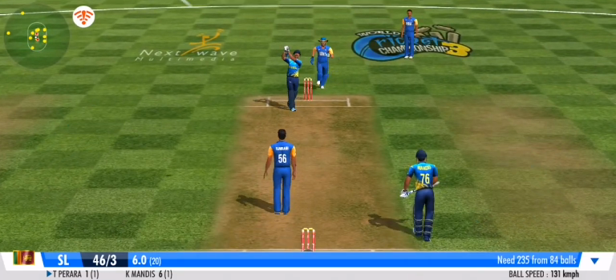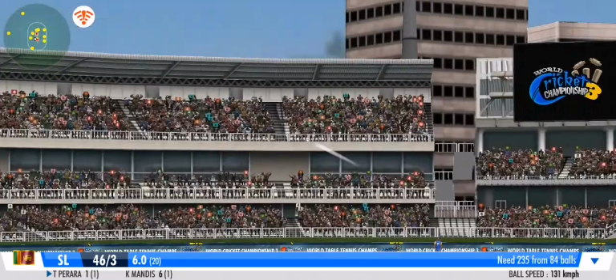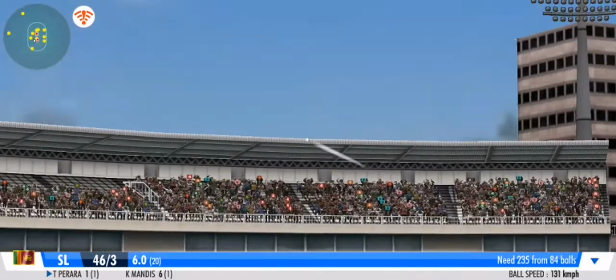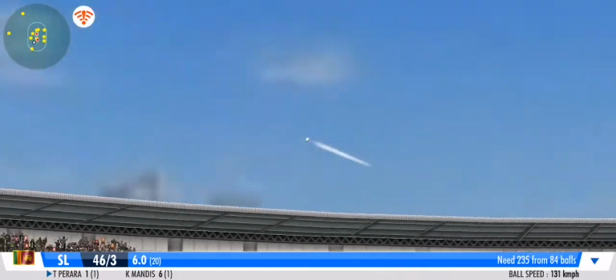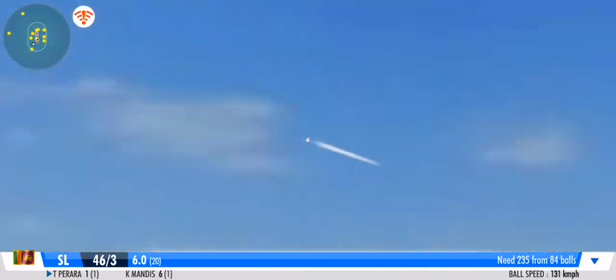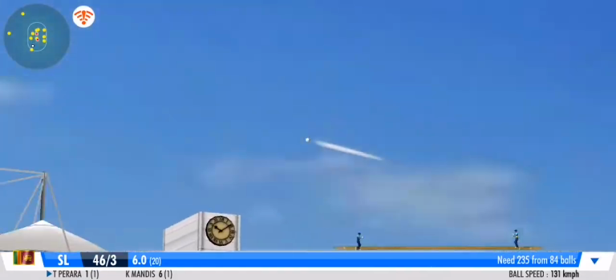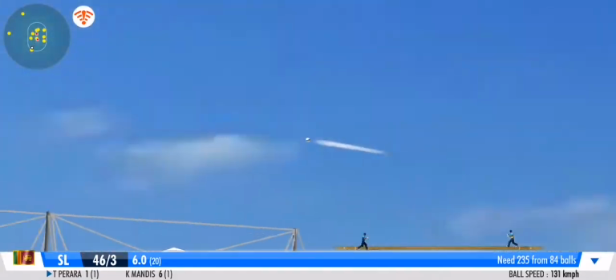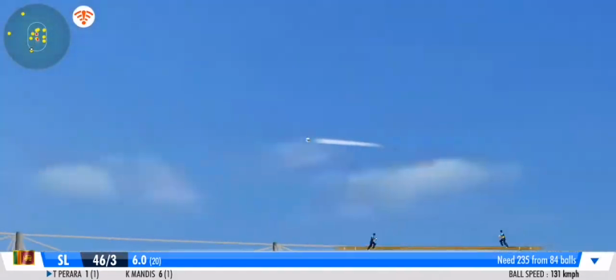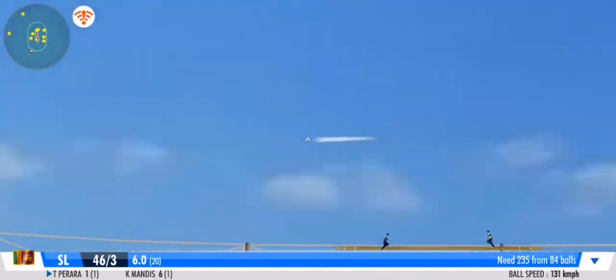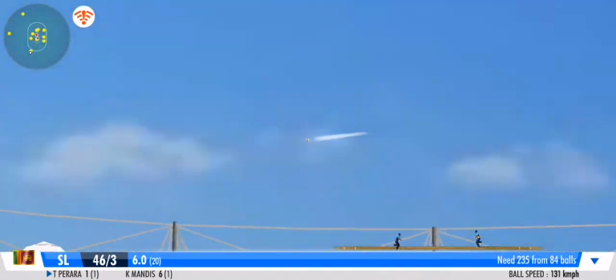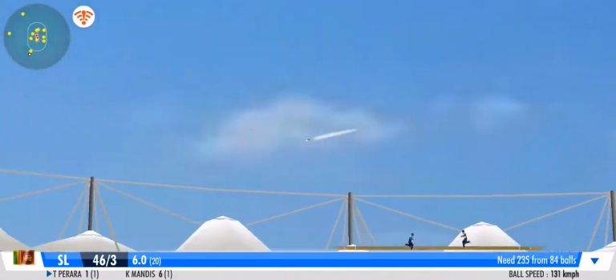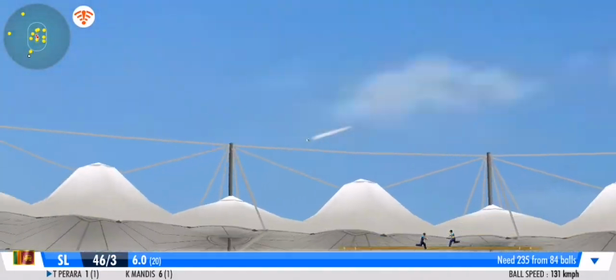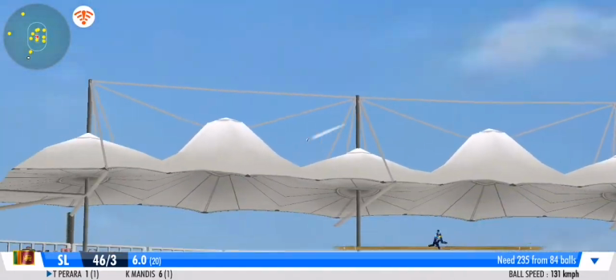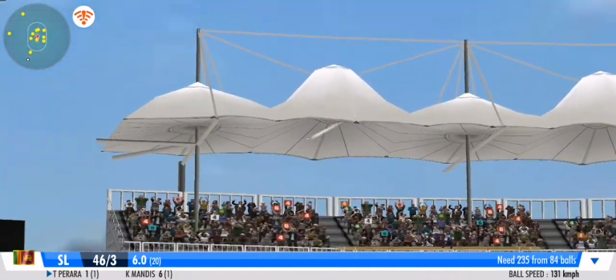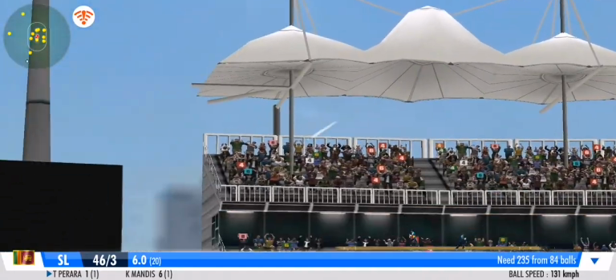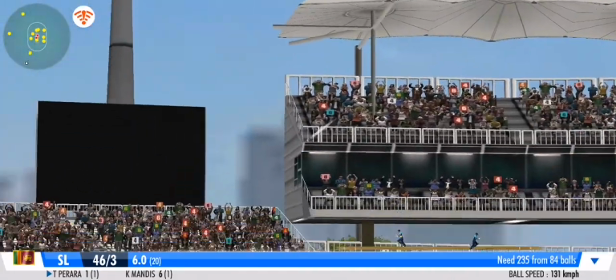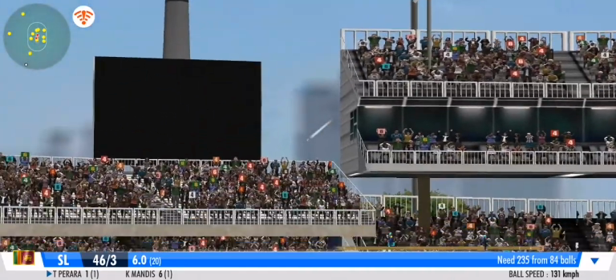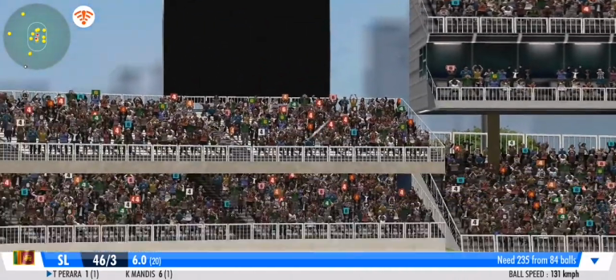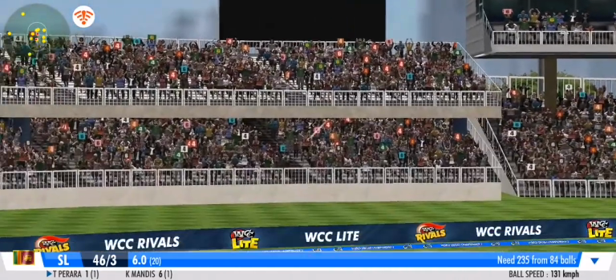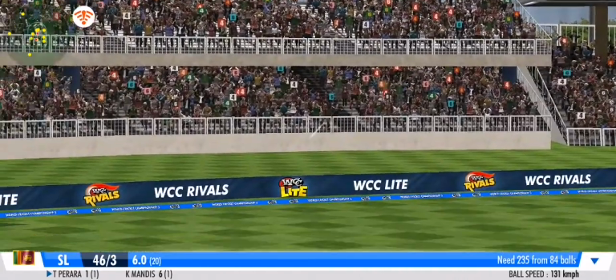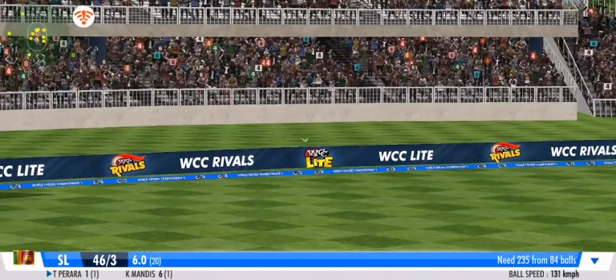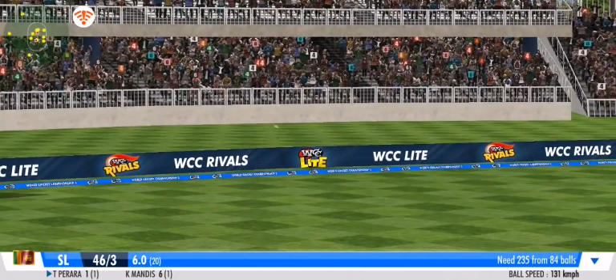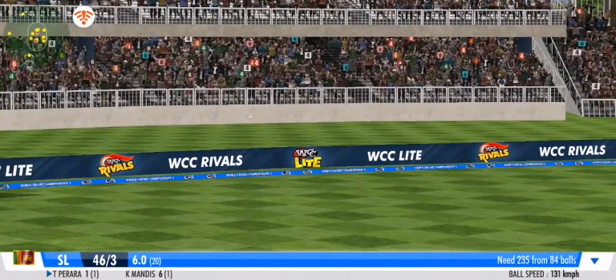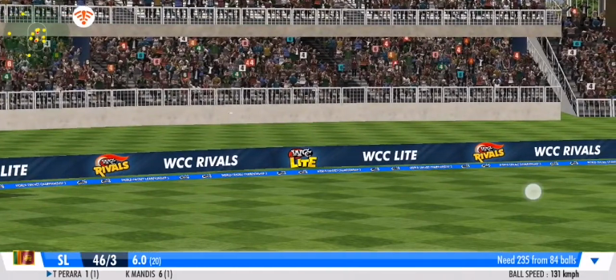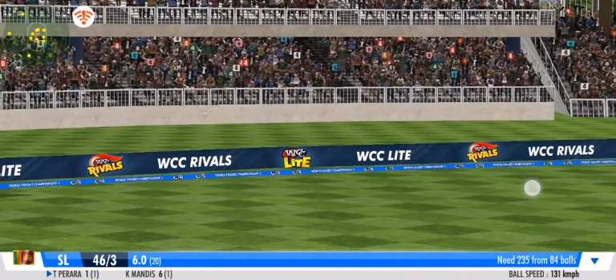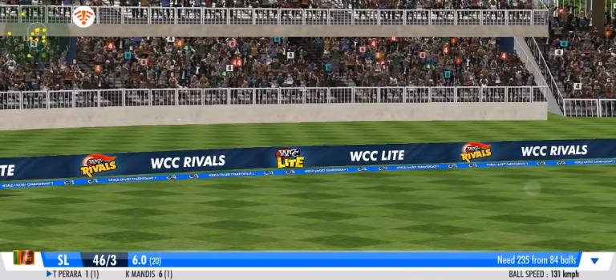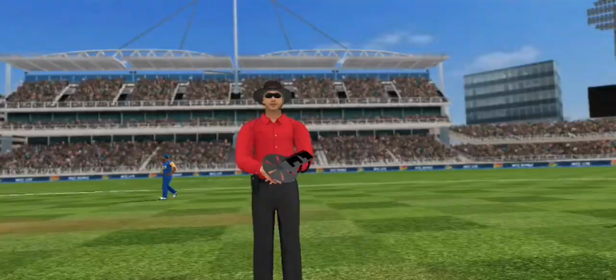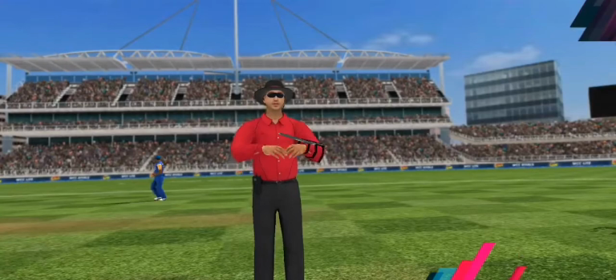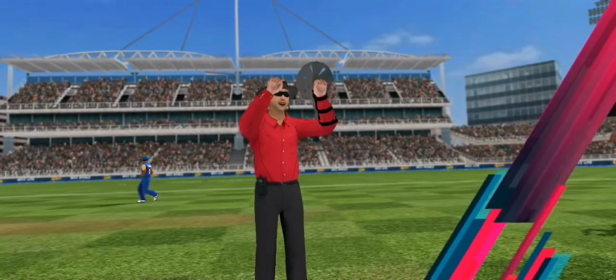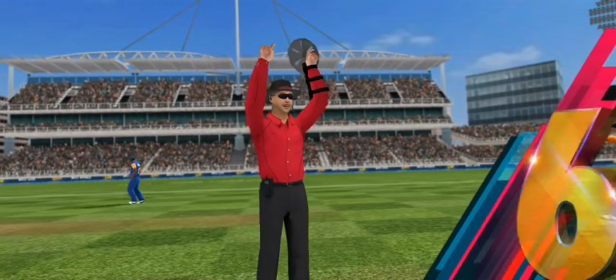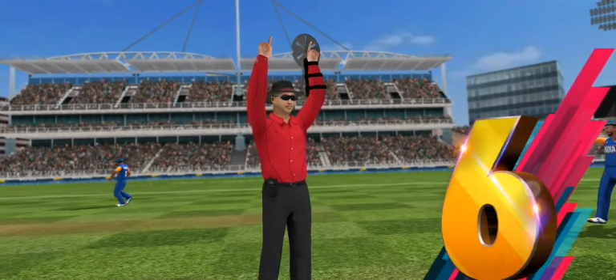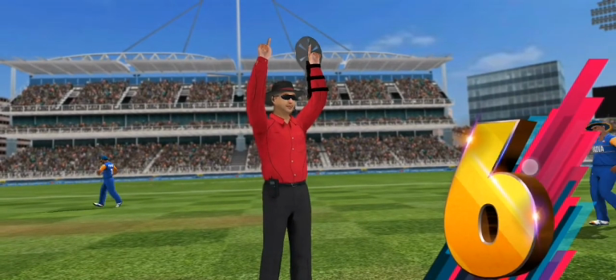Oh, slam! And that's a six — that's a massive one. That shot would have made me proud if I'd hit it.